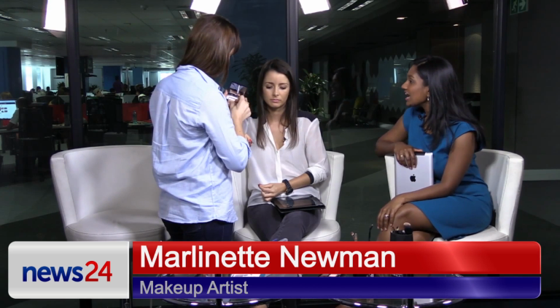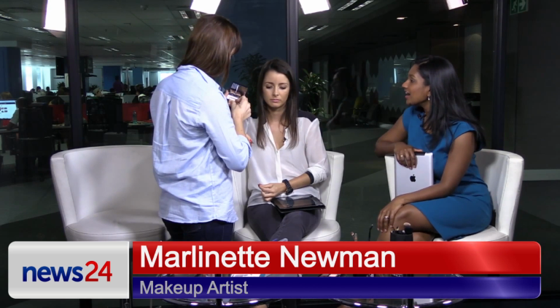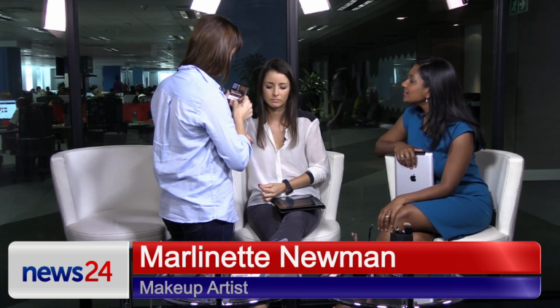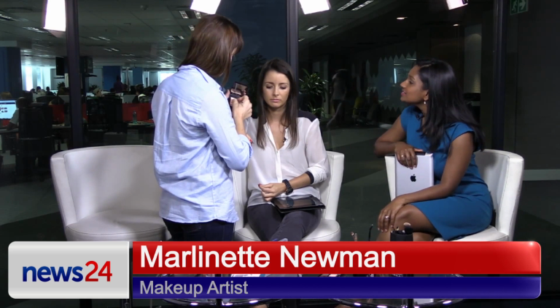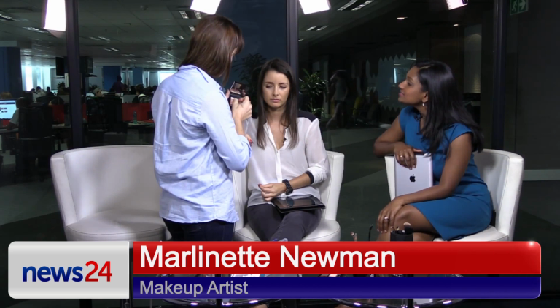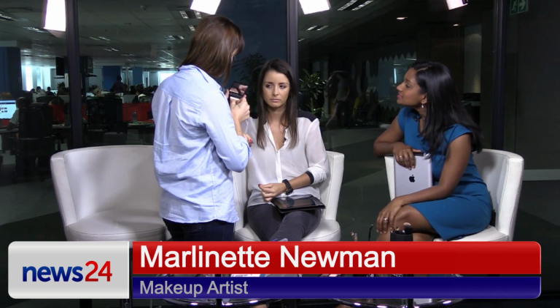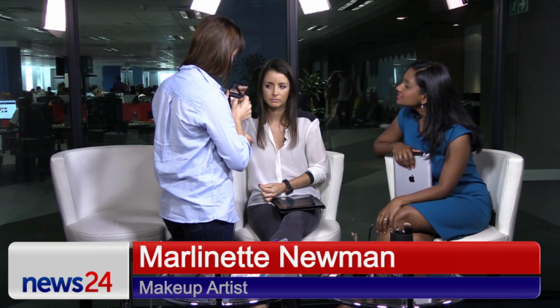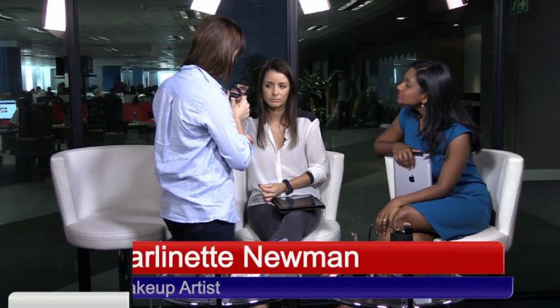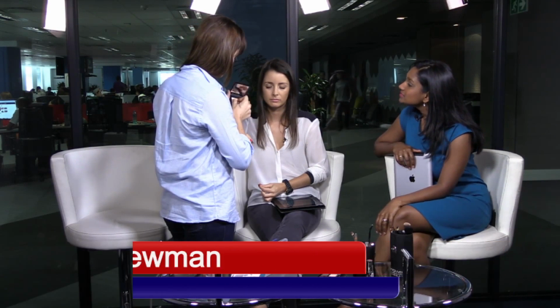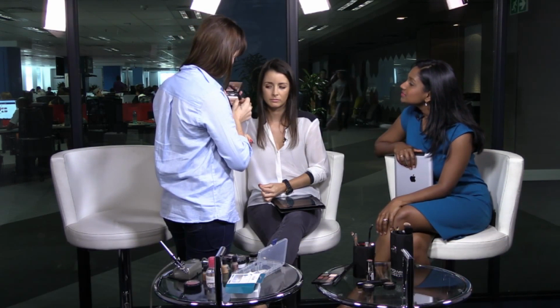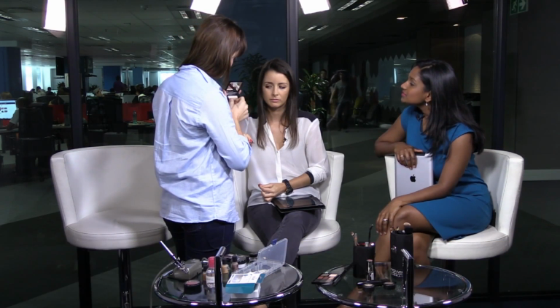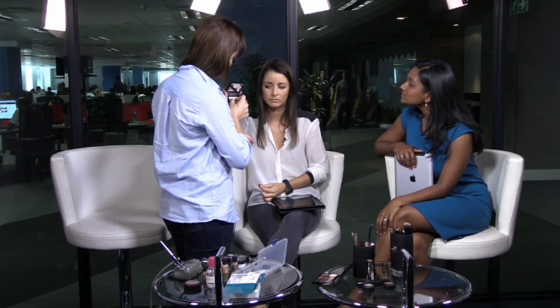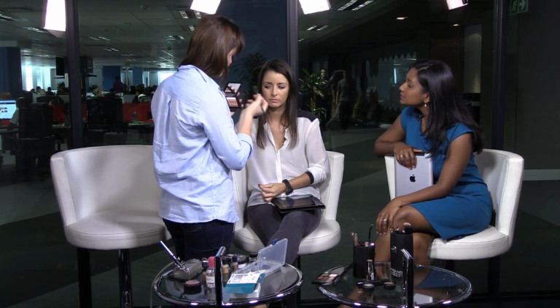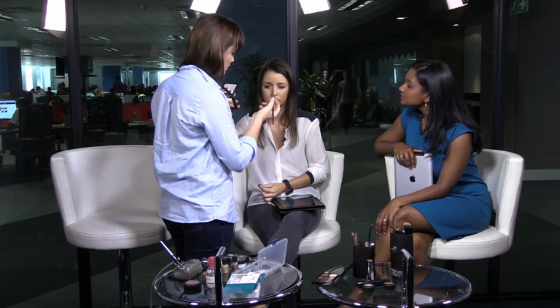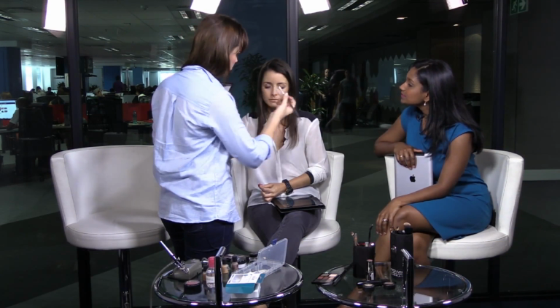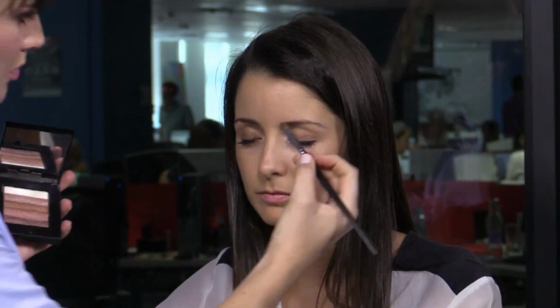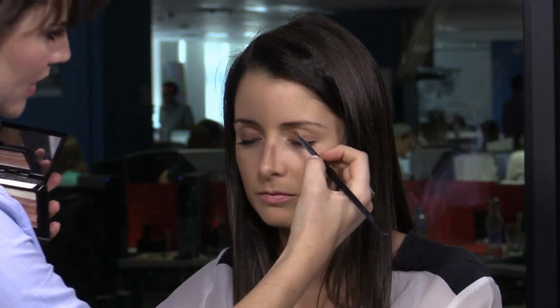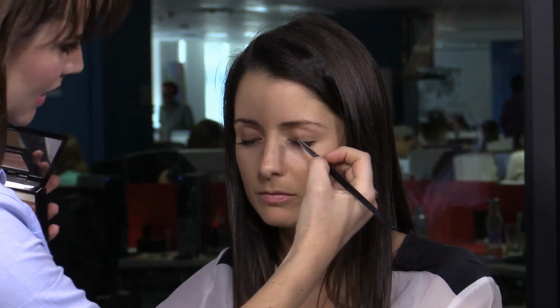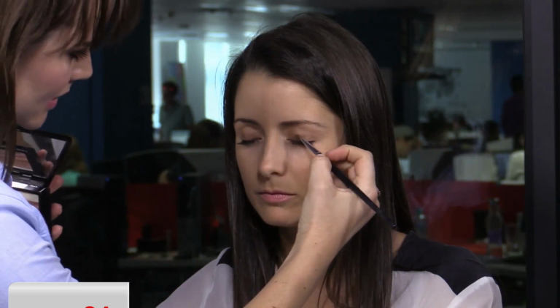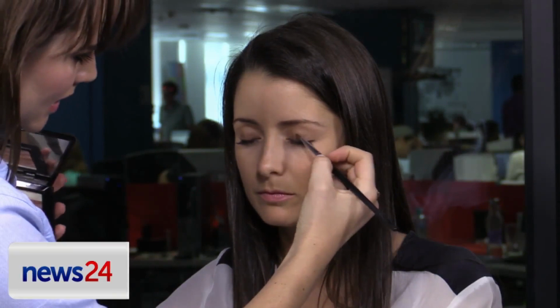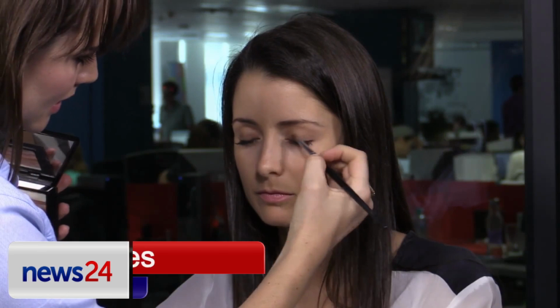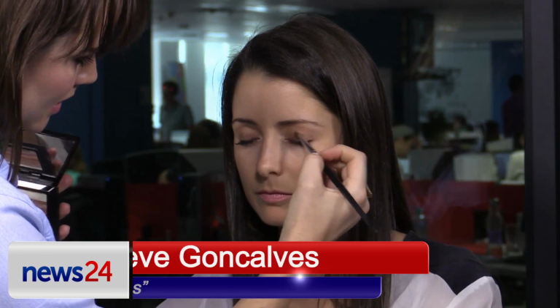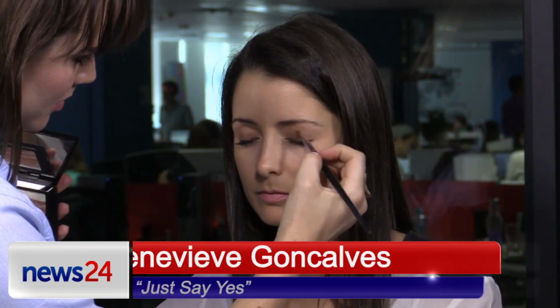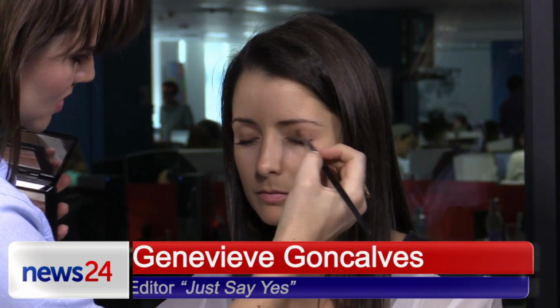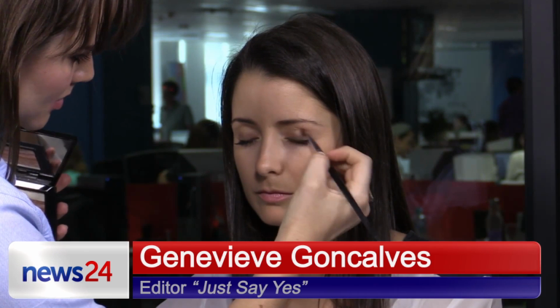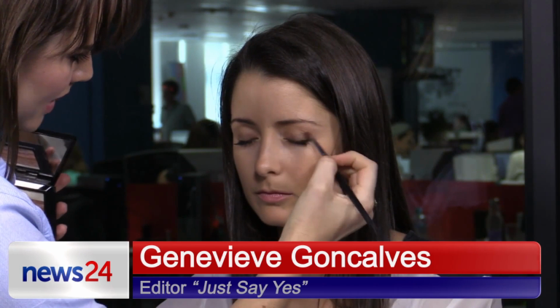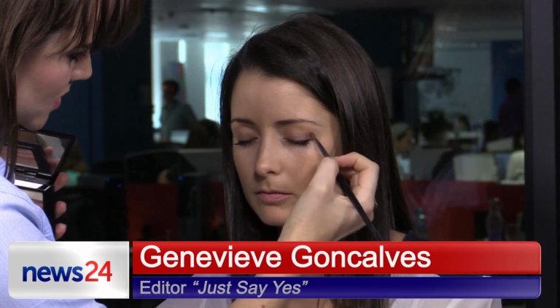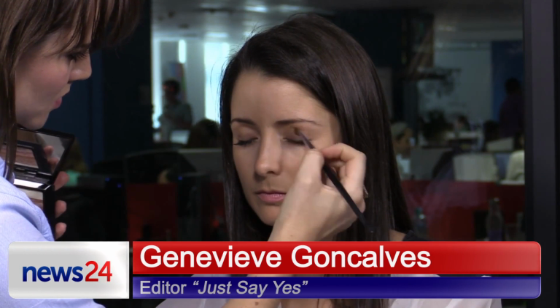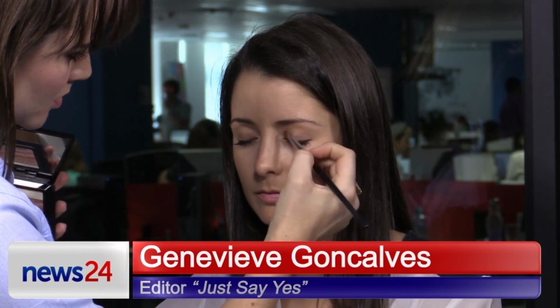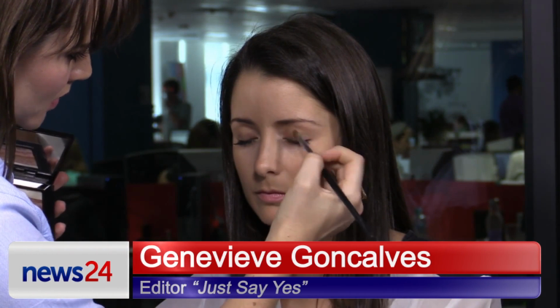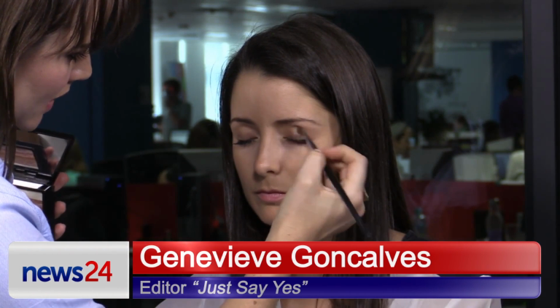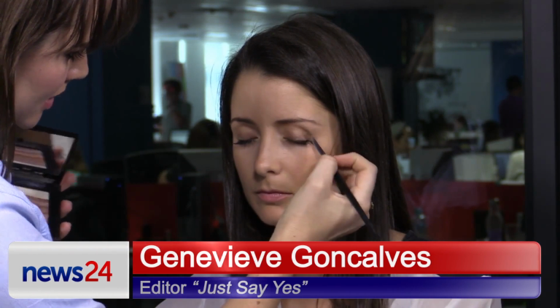So I'm first just starting with just like a soft, shimmery colour that we're just going to place onto the ball of the eye.